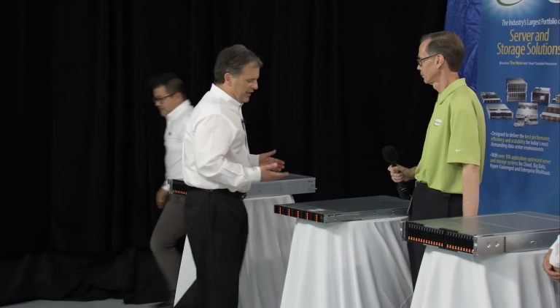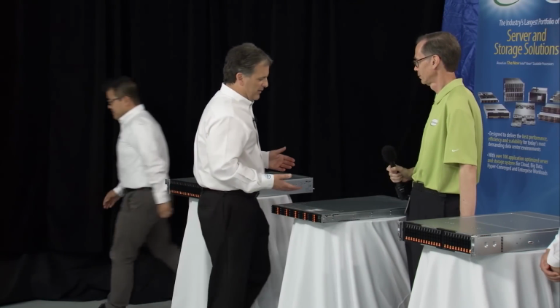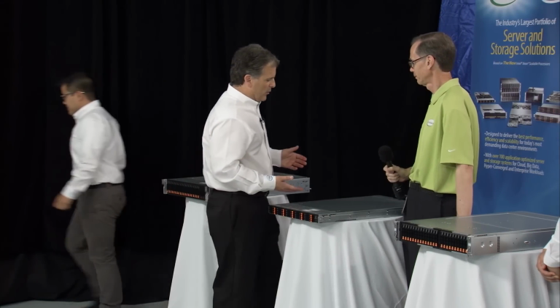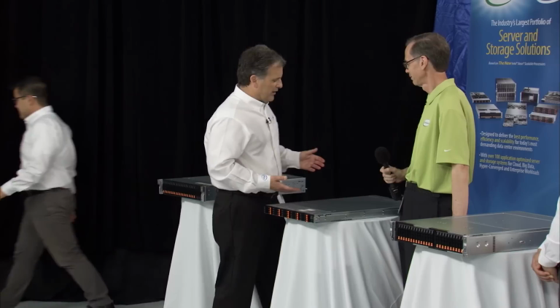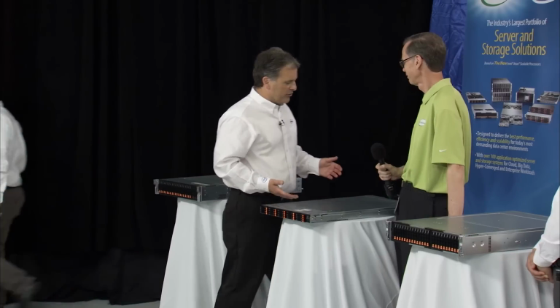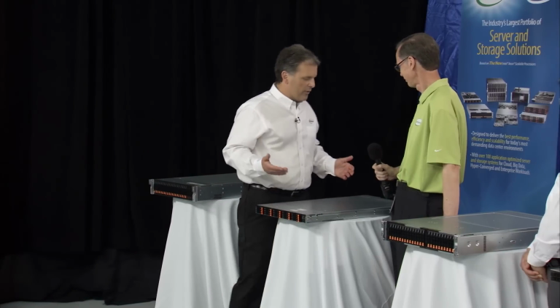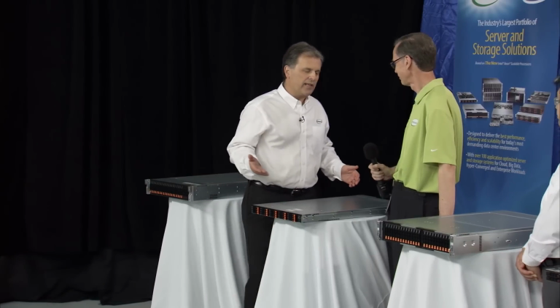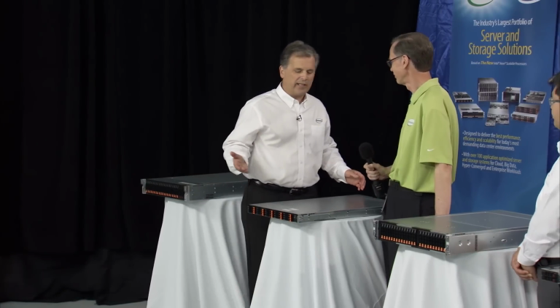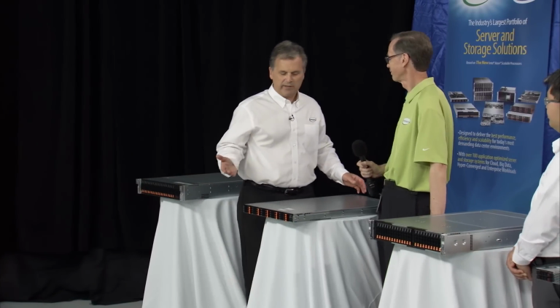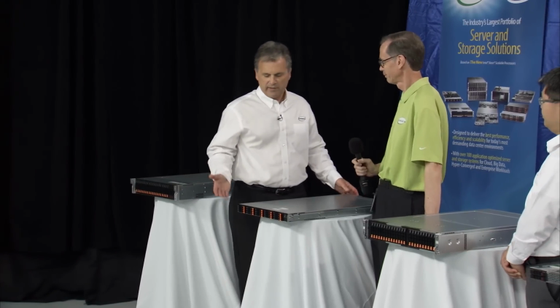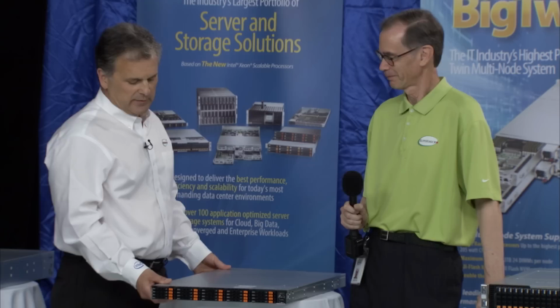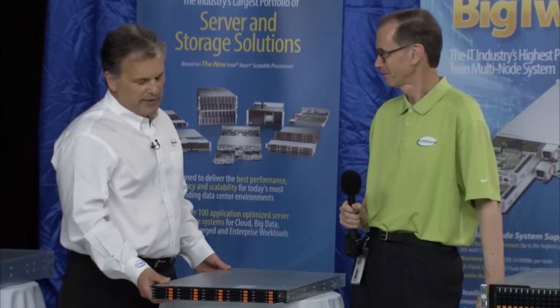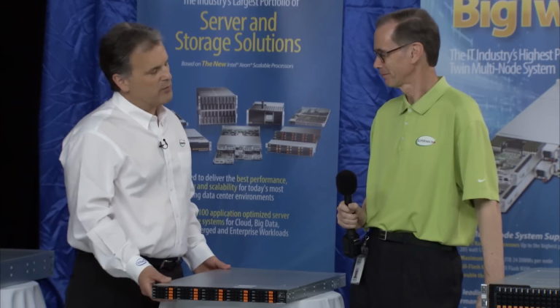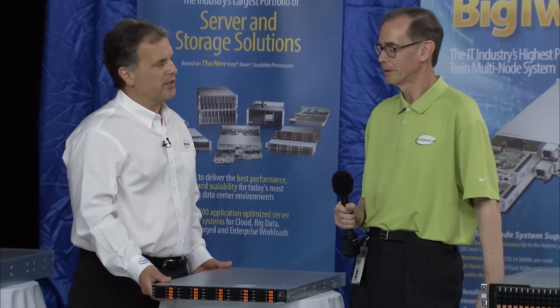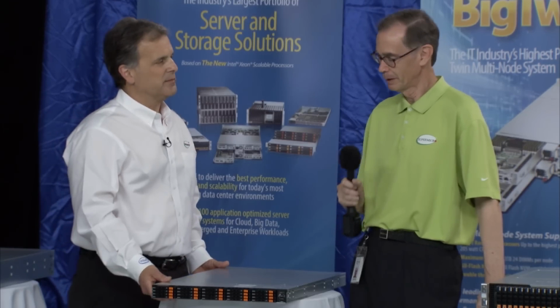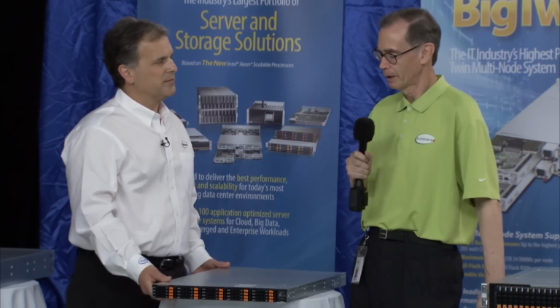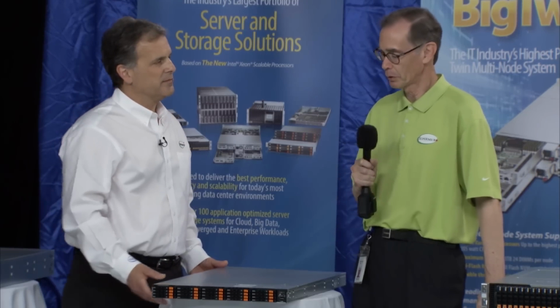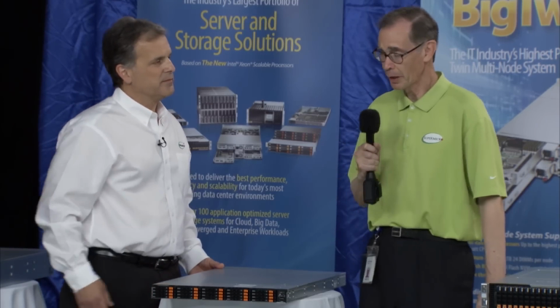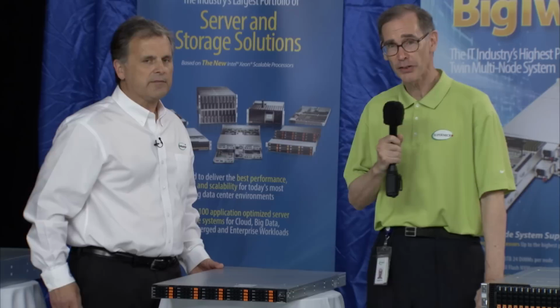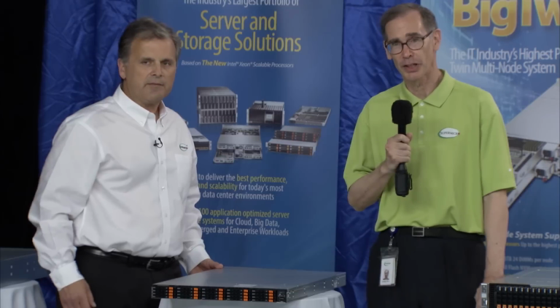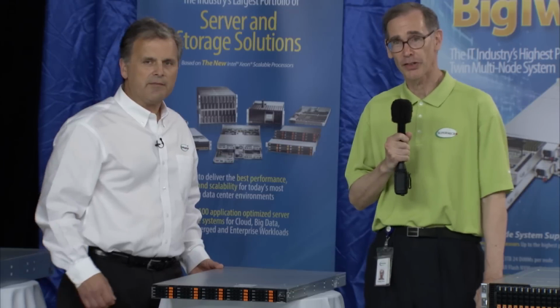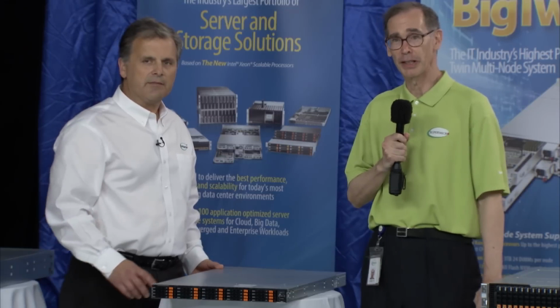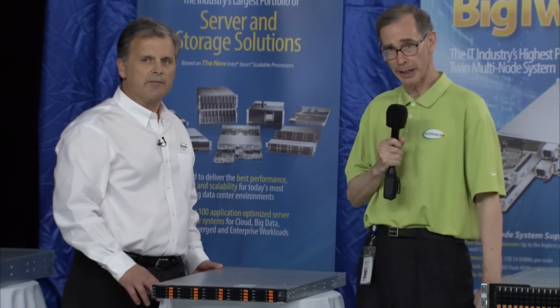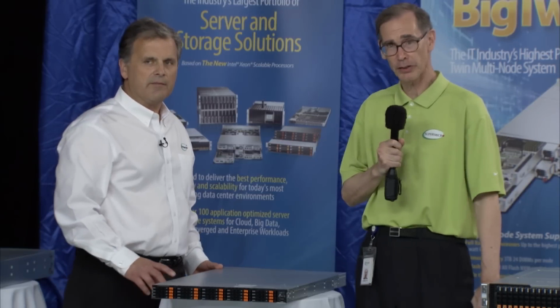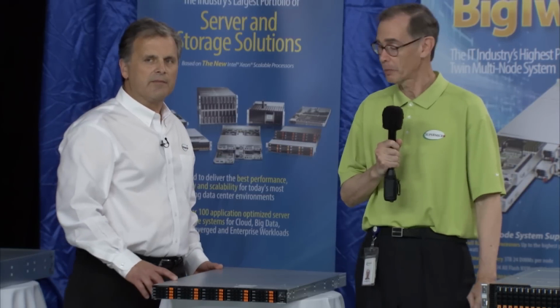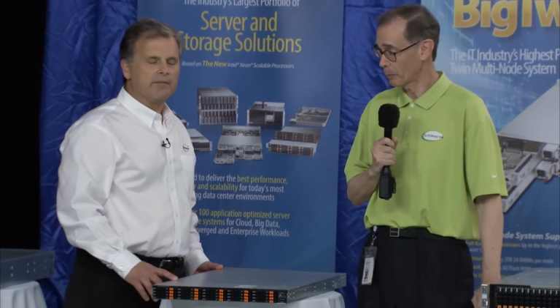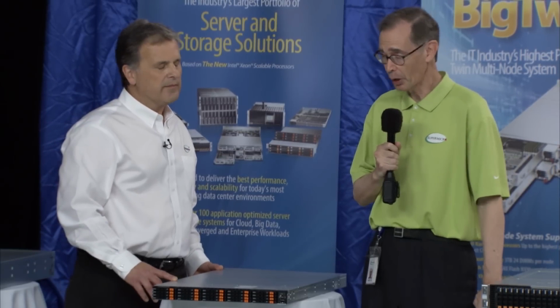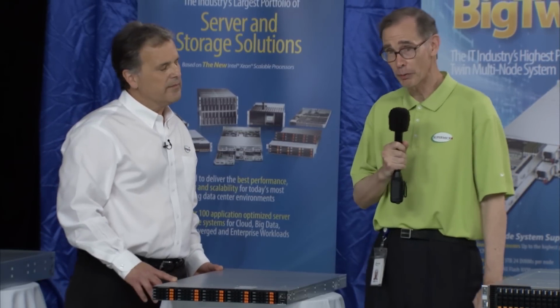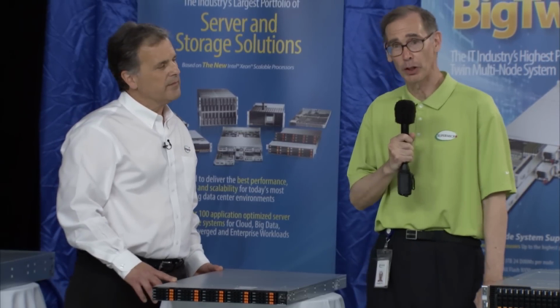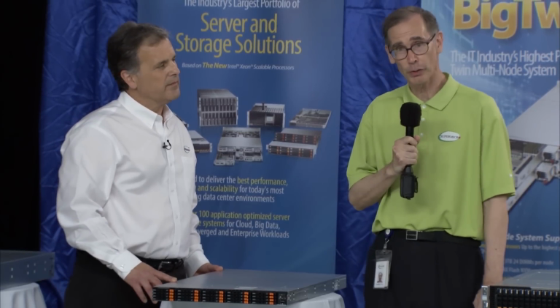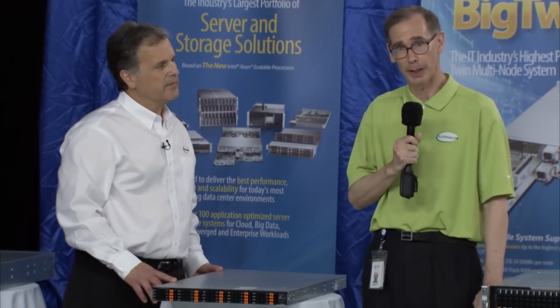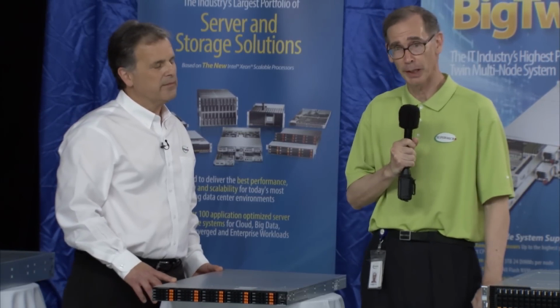Doug, what can you share with the audience about this 1U? Well, Don, this is the latest member of the Ultra family.